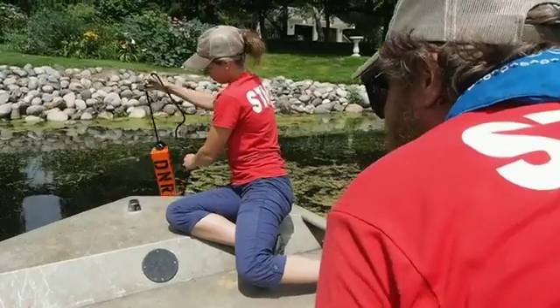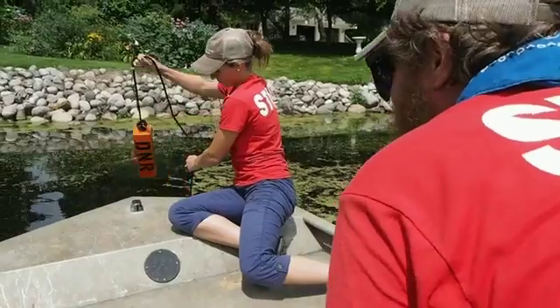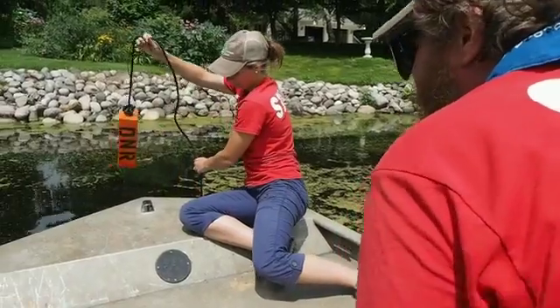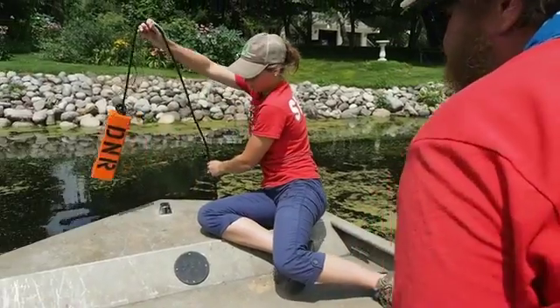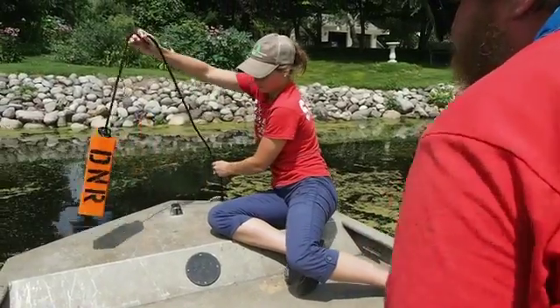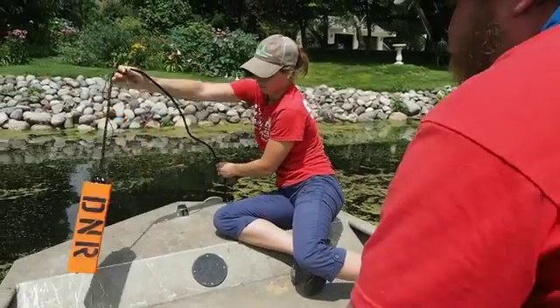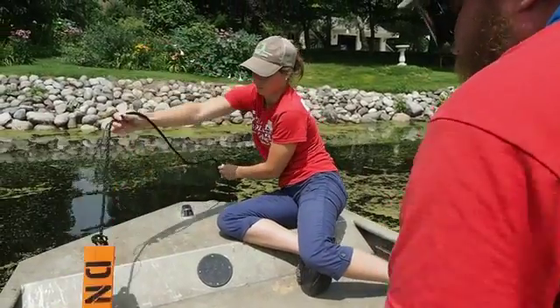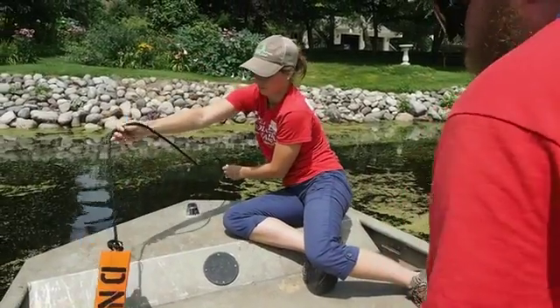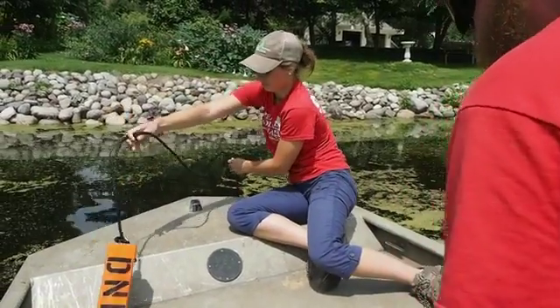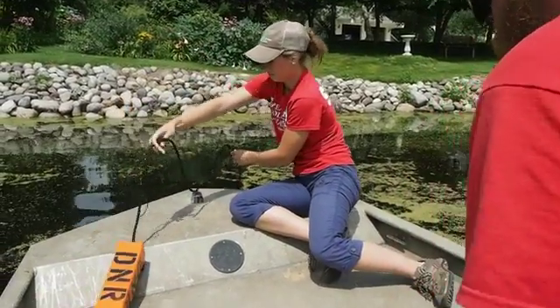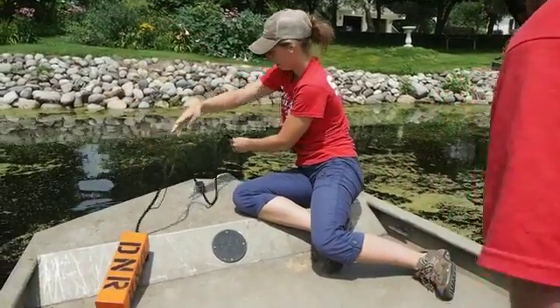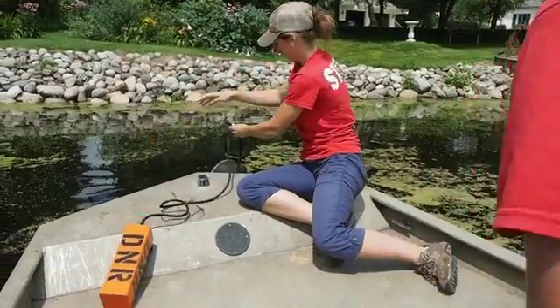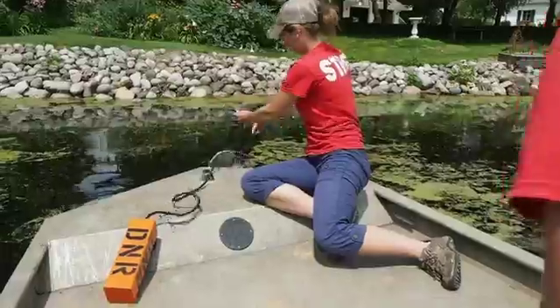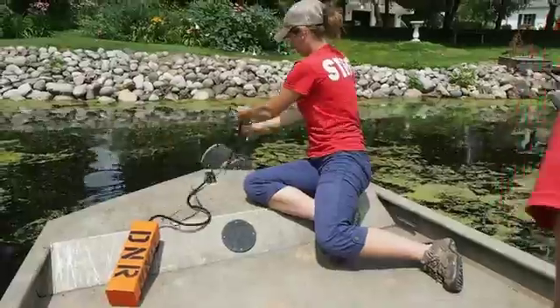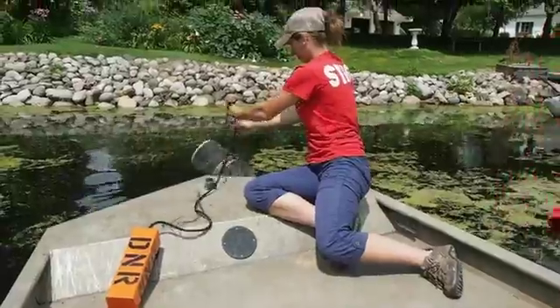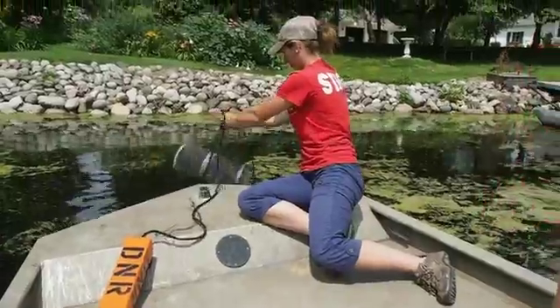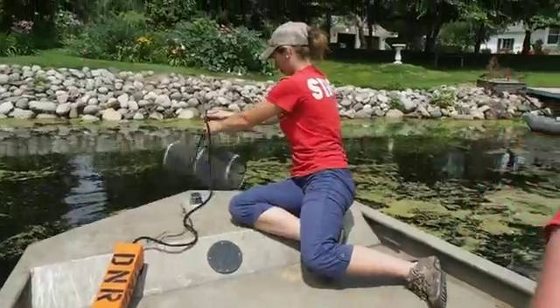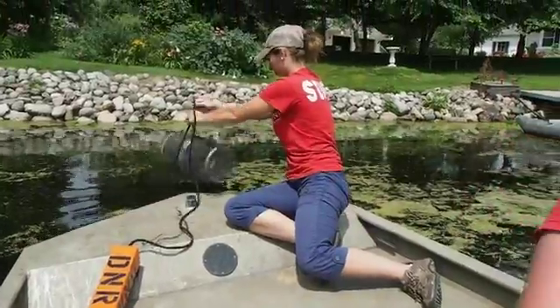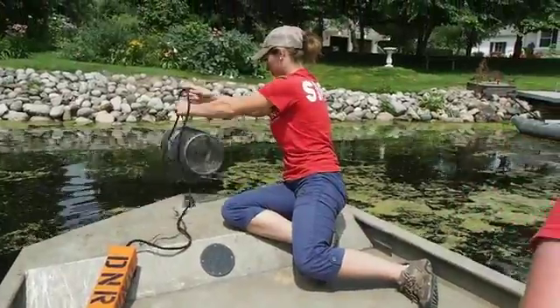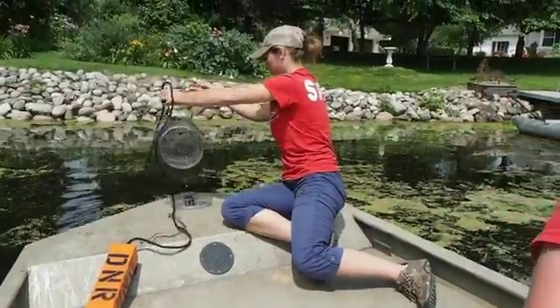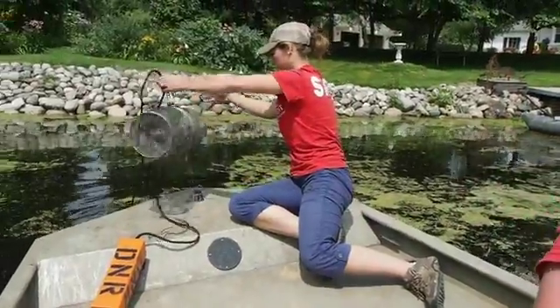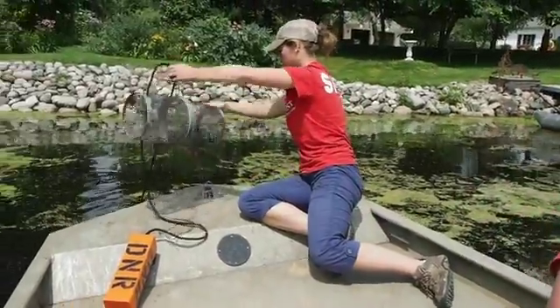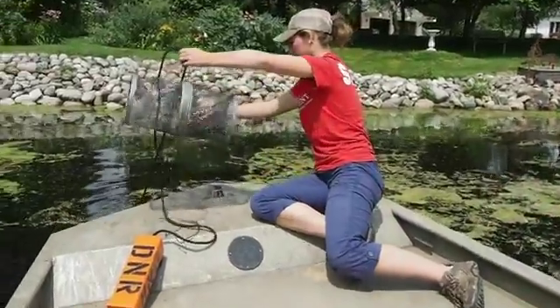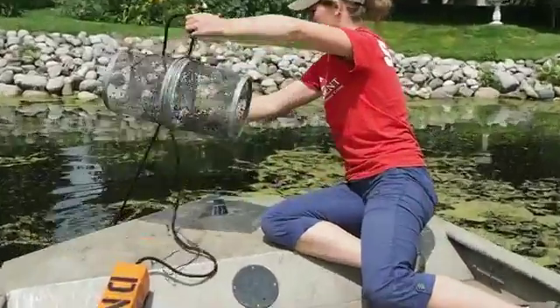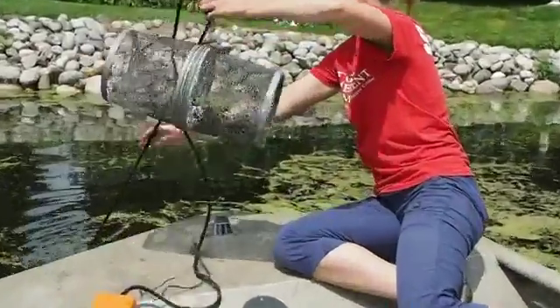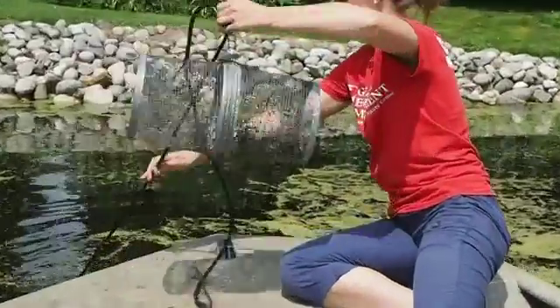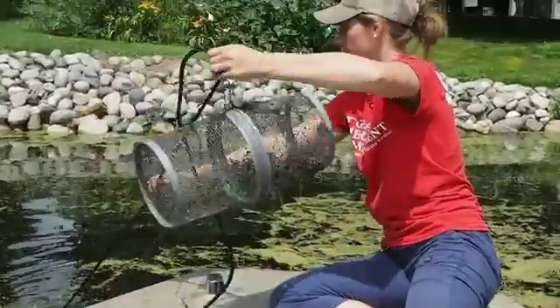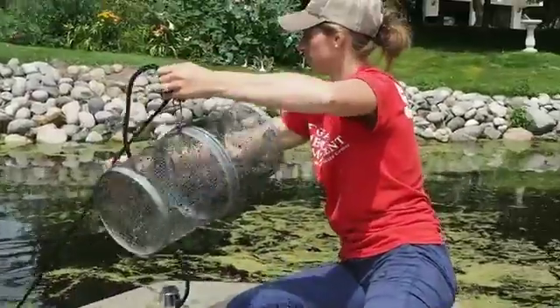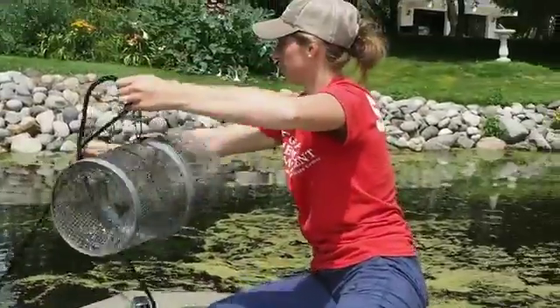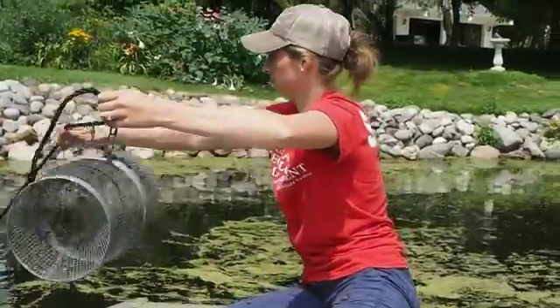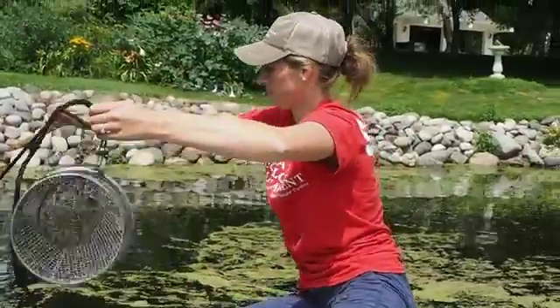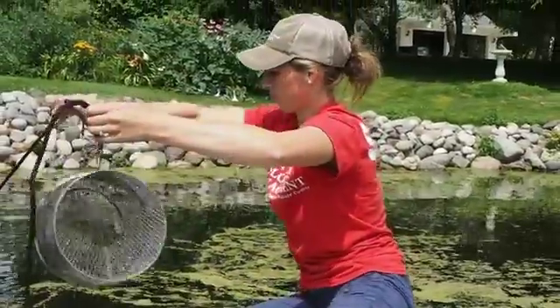Right now we've probably moved around 60 or so, from all different parts of the lake.